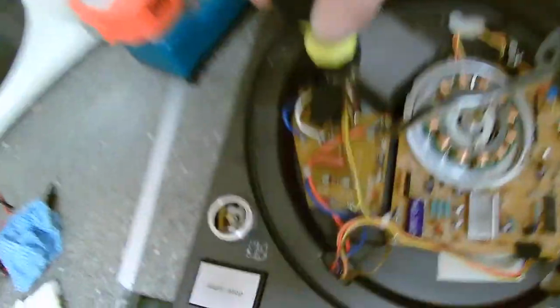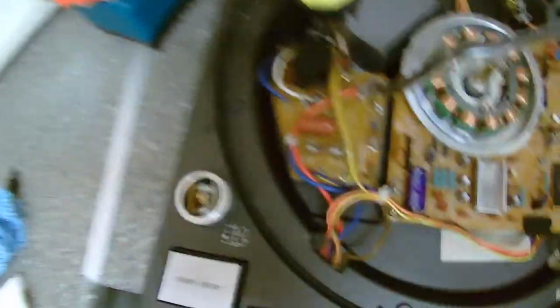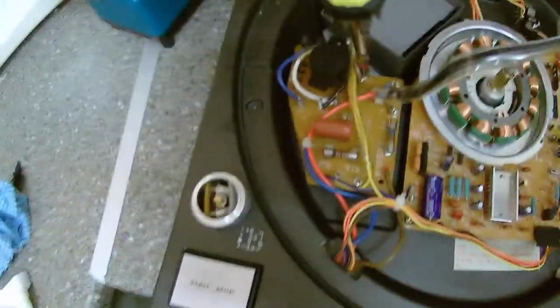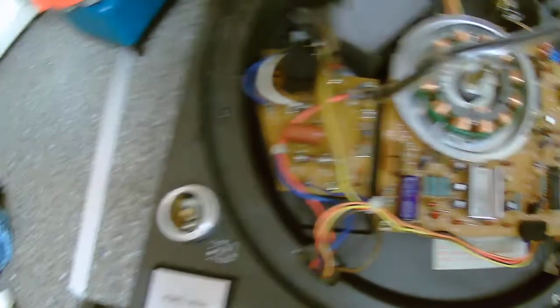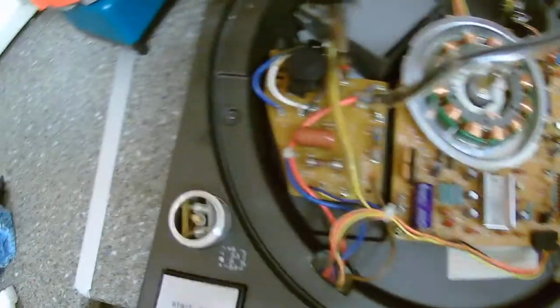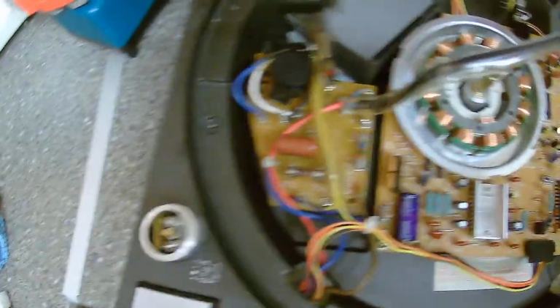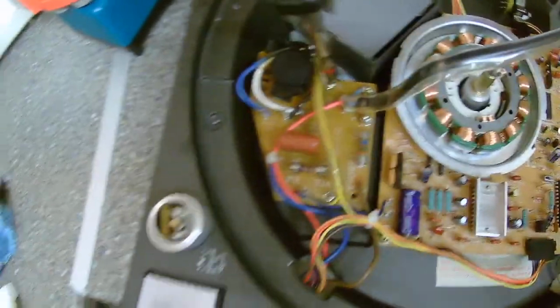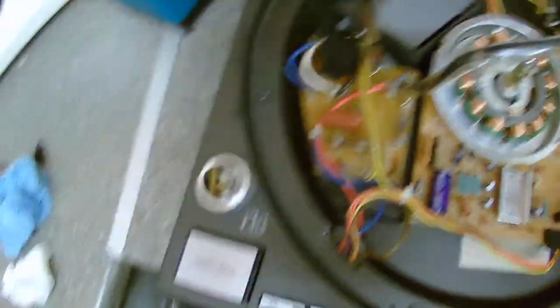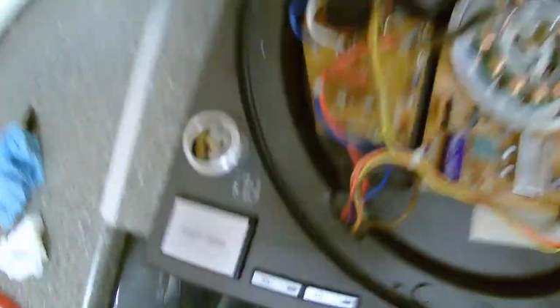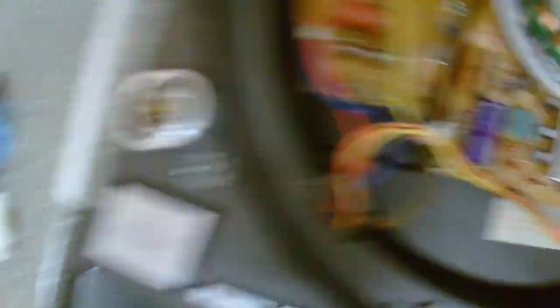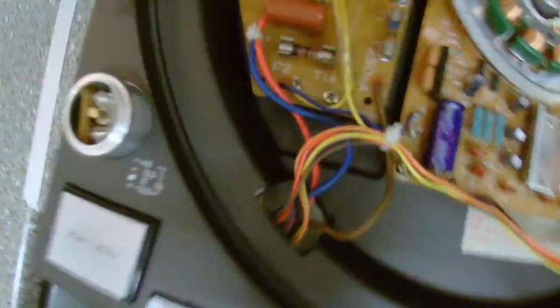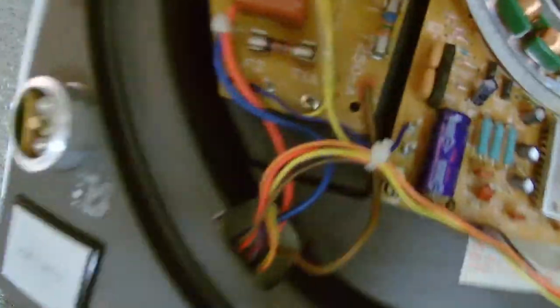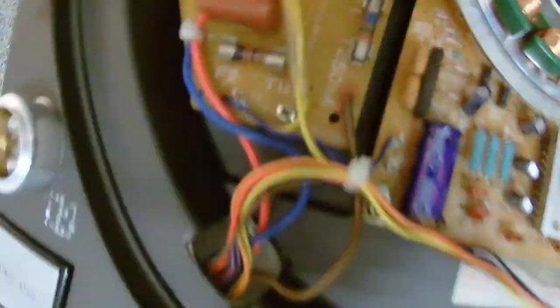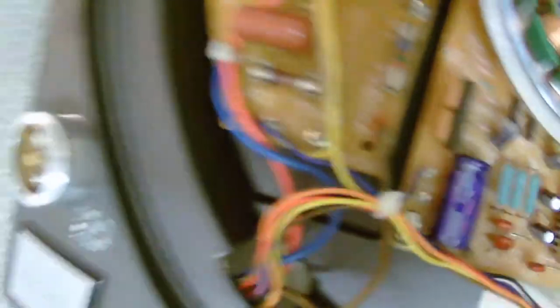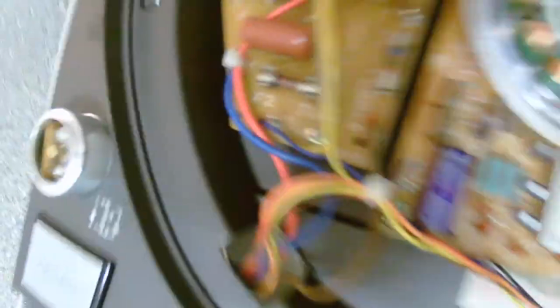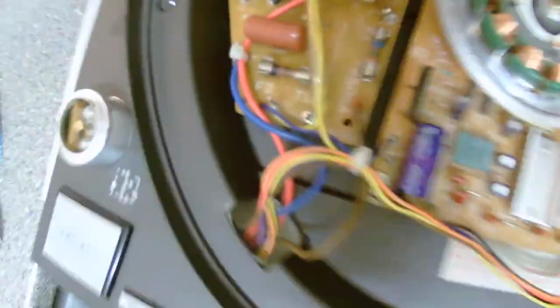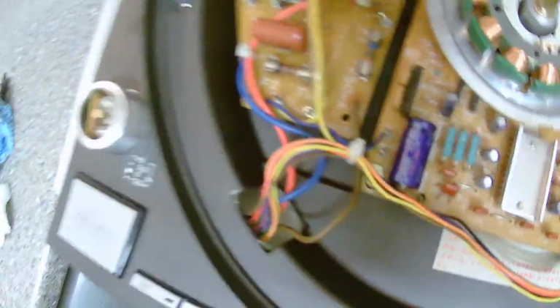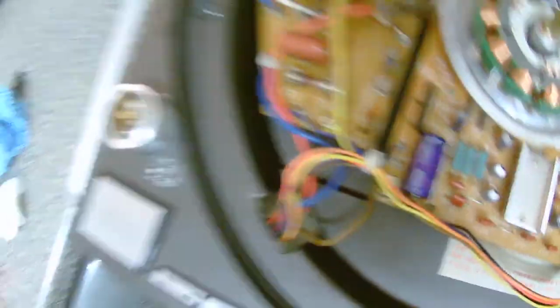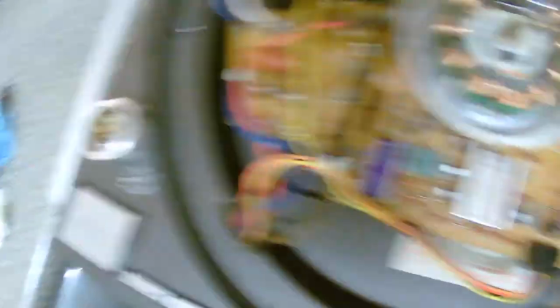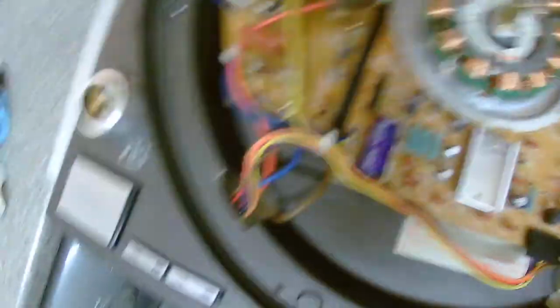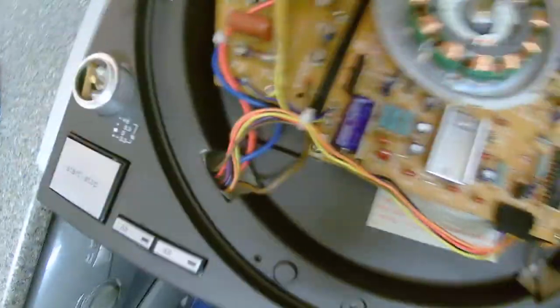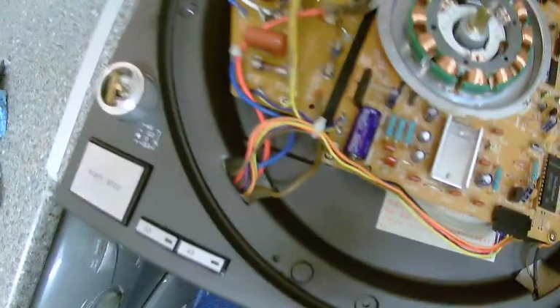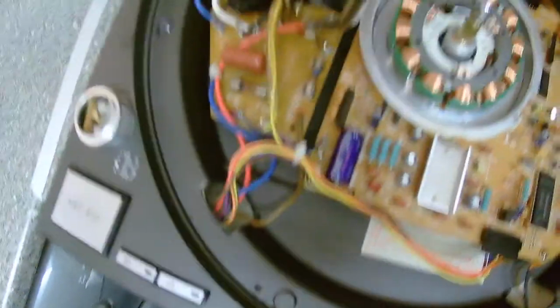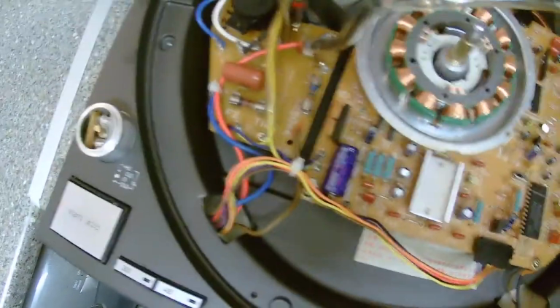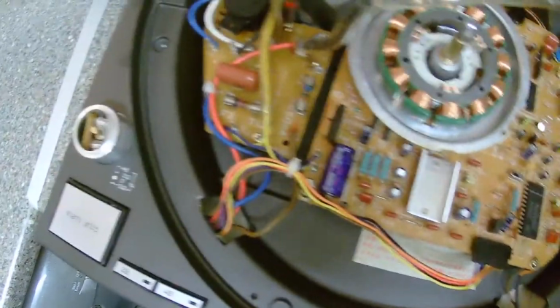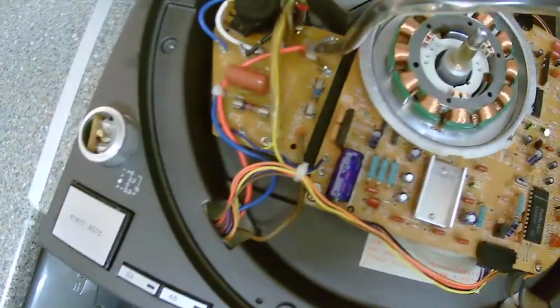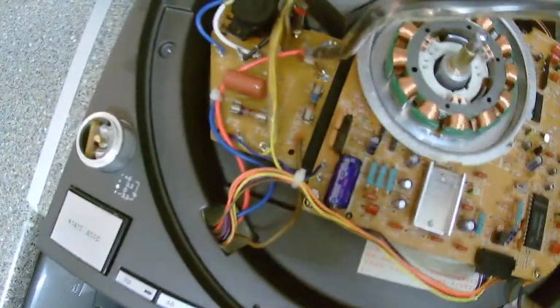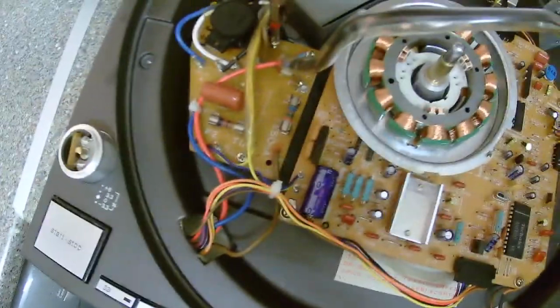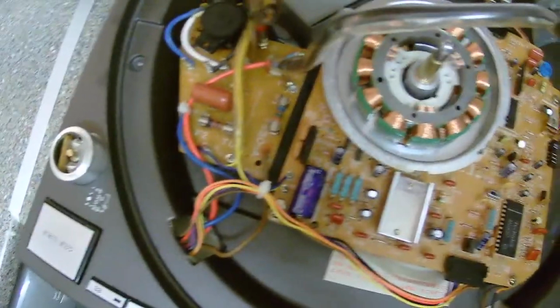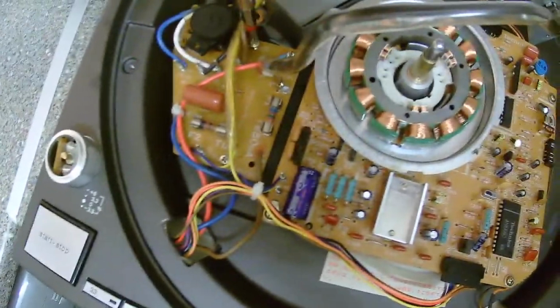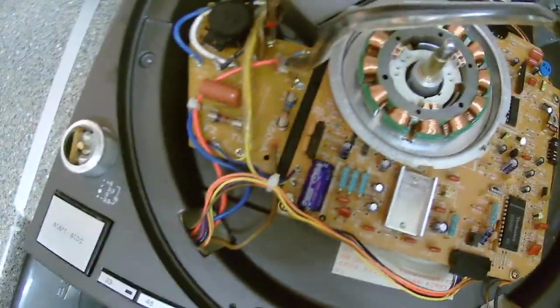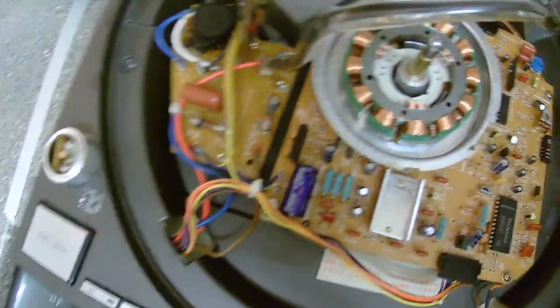That screw there is the culprit of all the culprits.